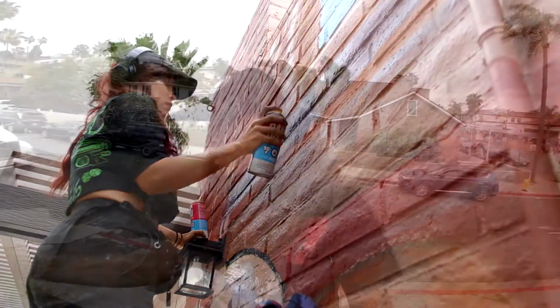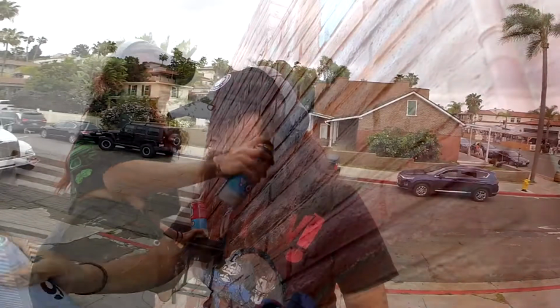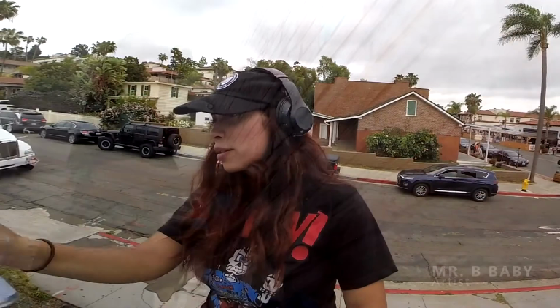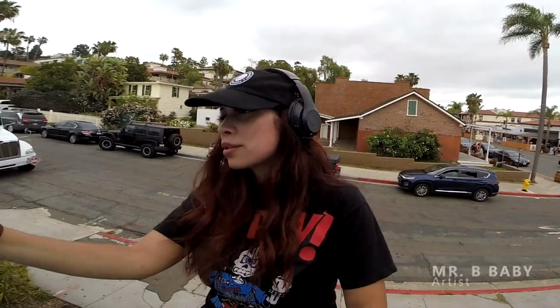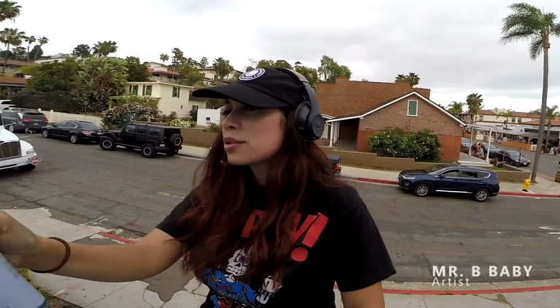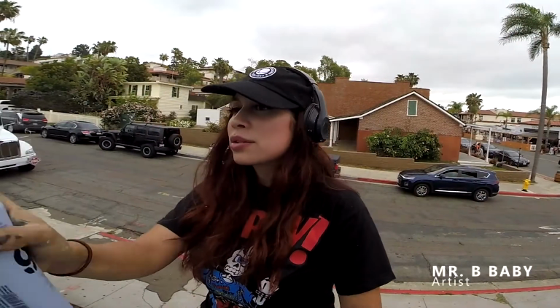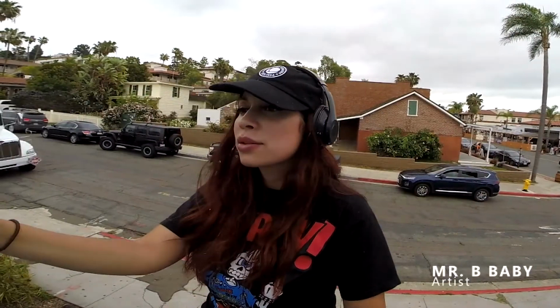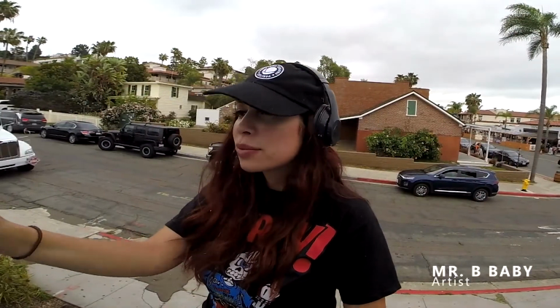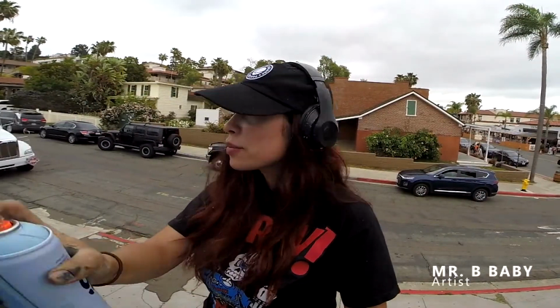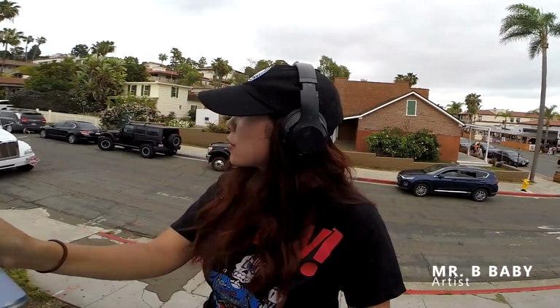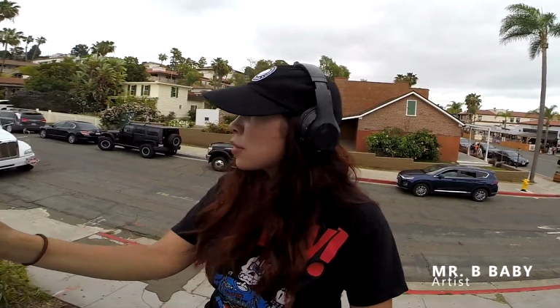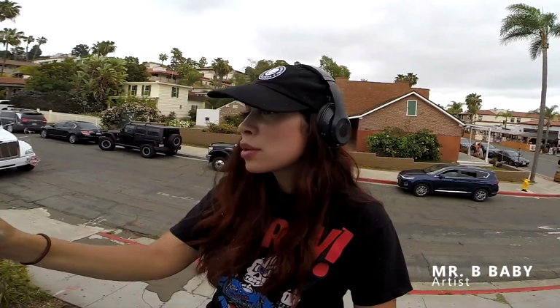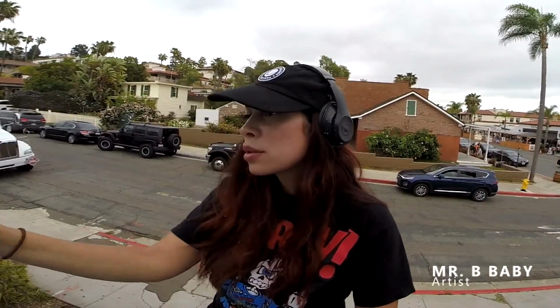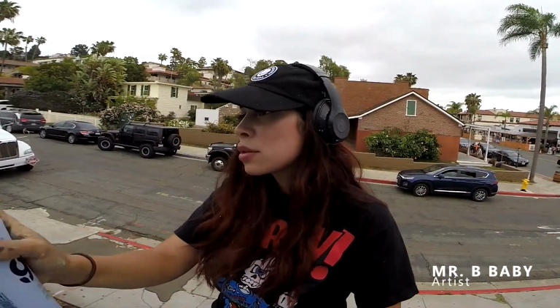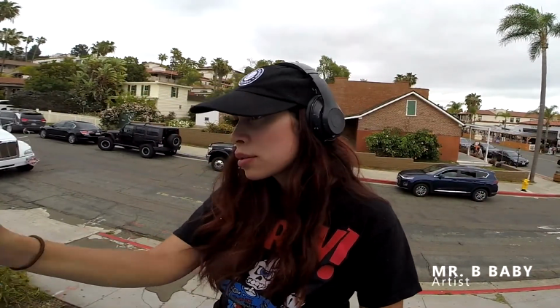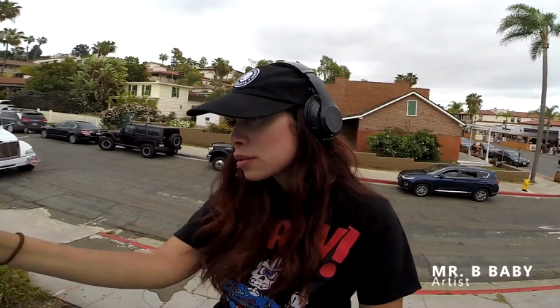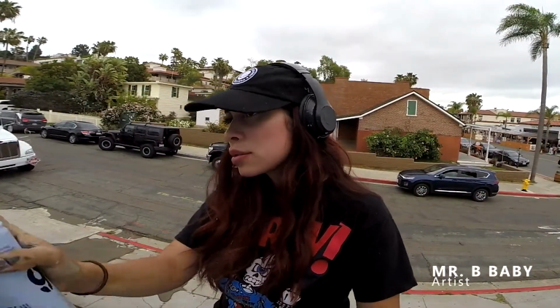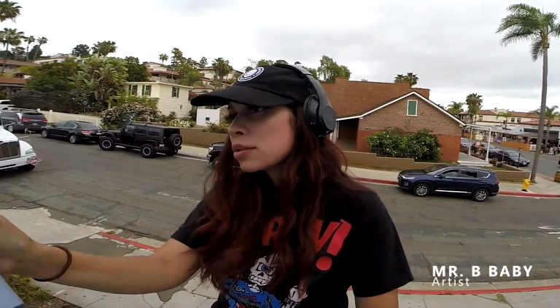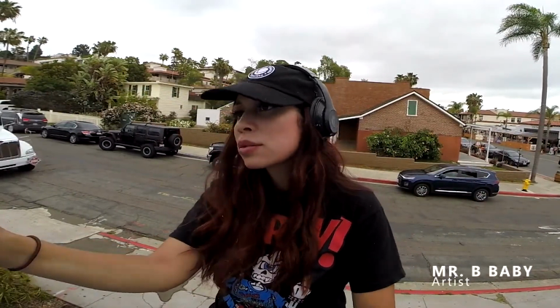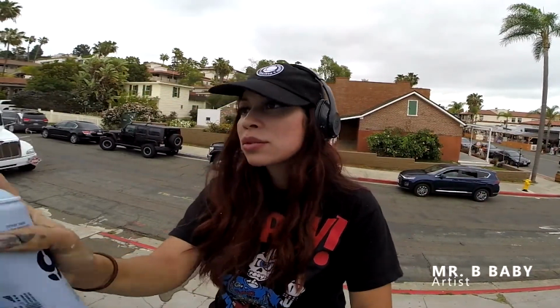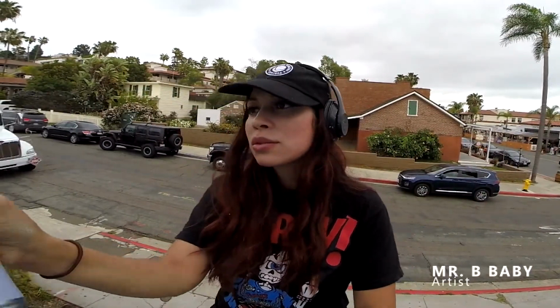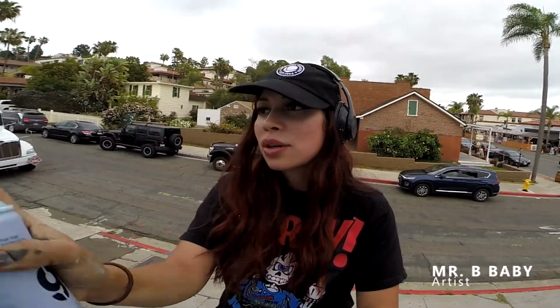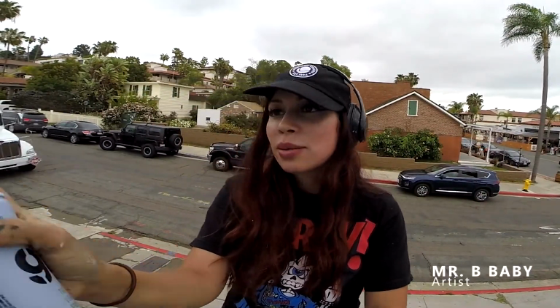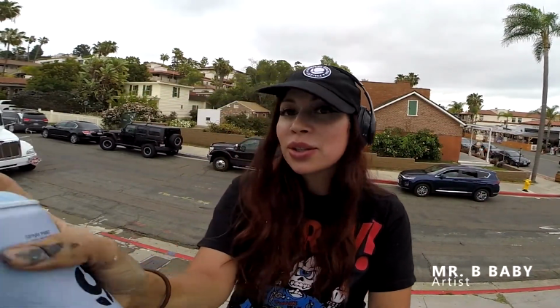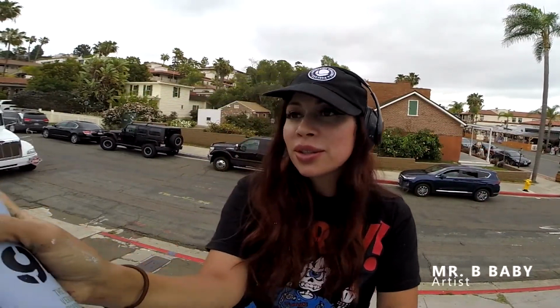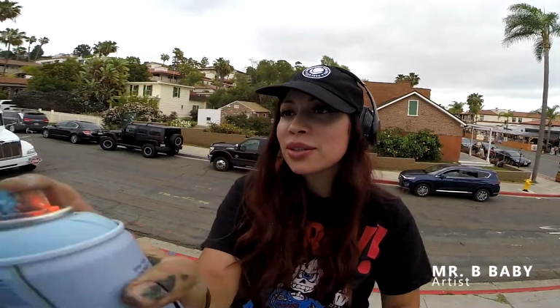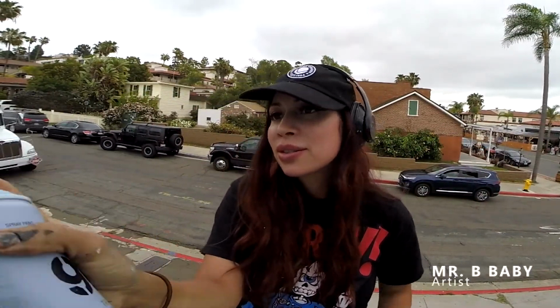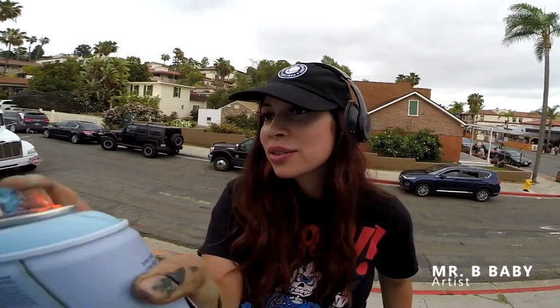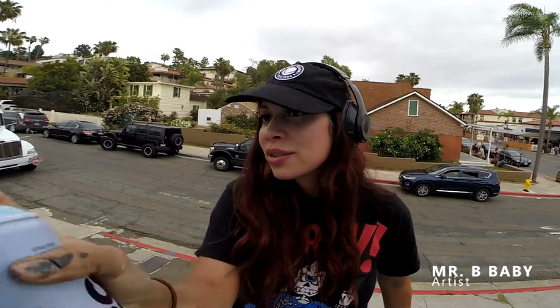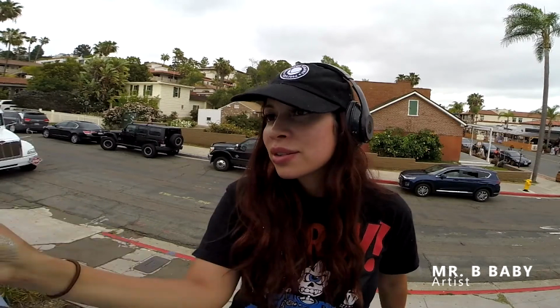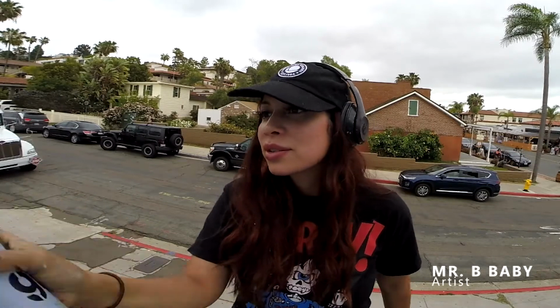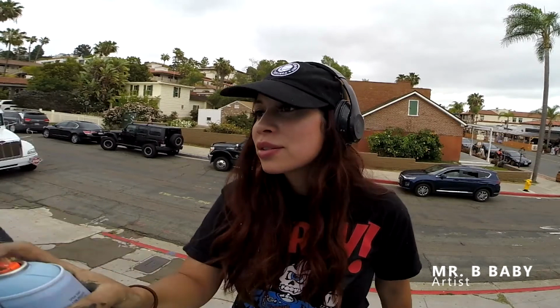I've been painting for most of my life. I've been doing murals now for four years professionally.